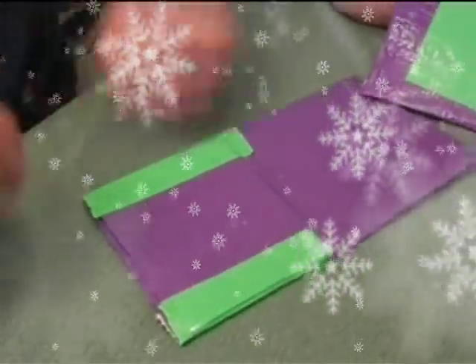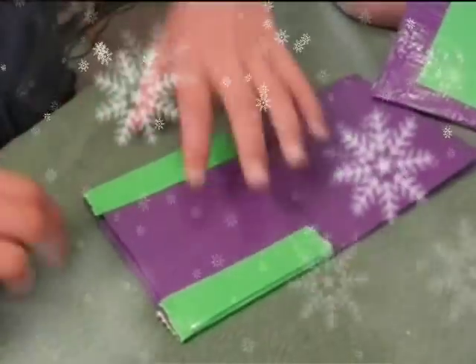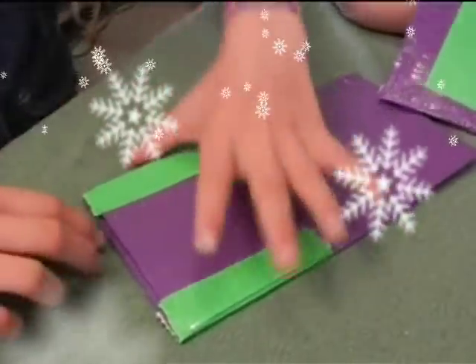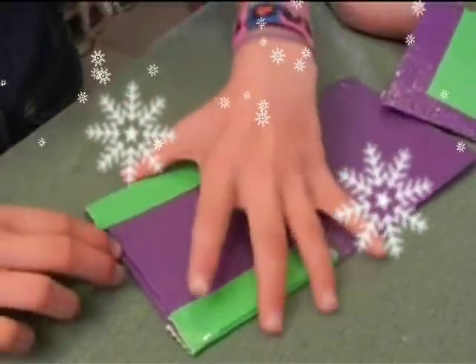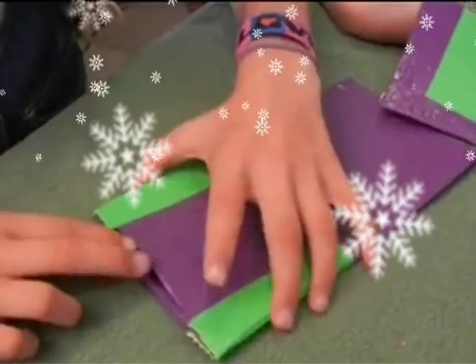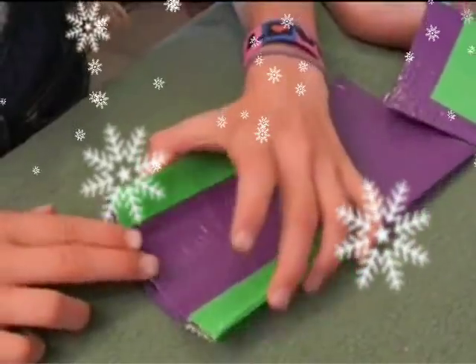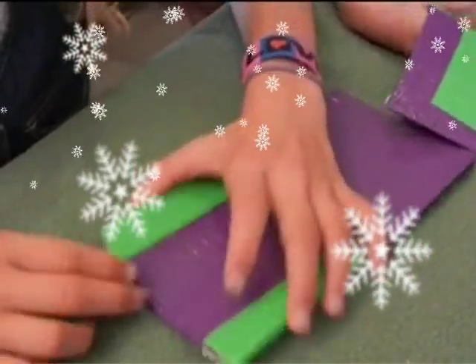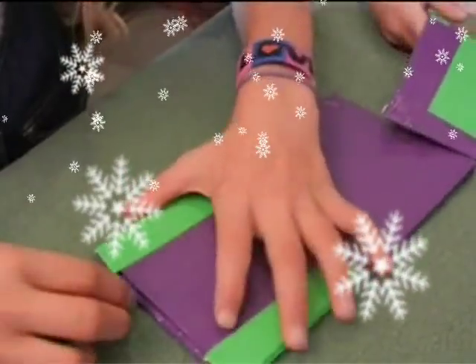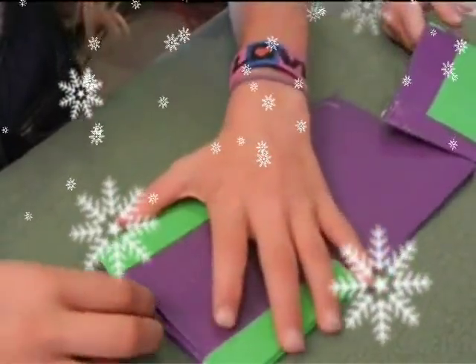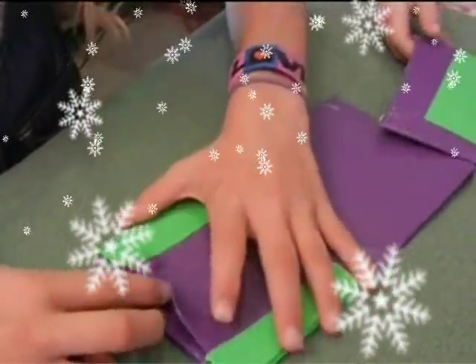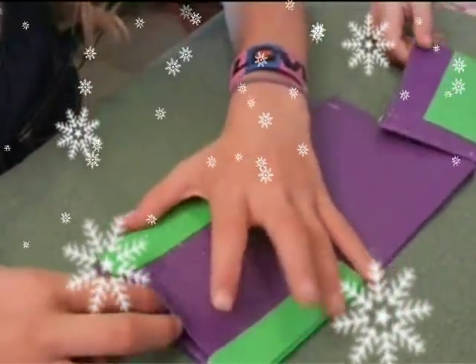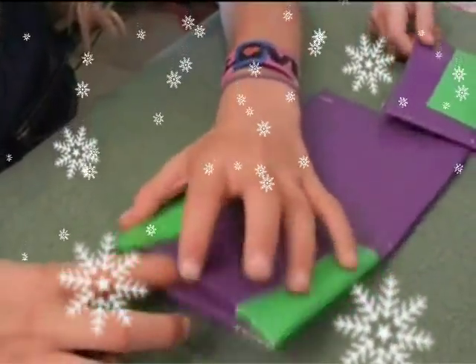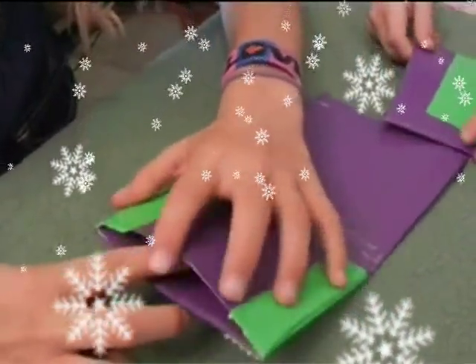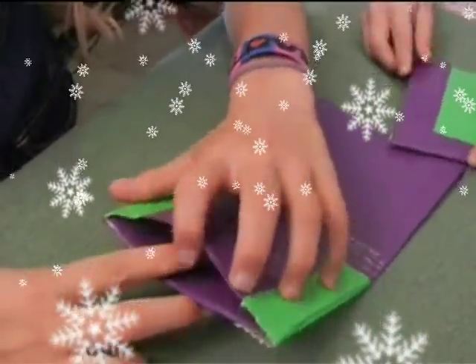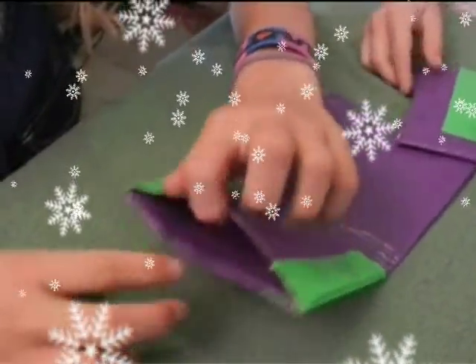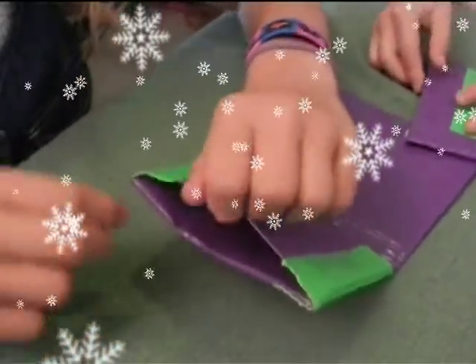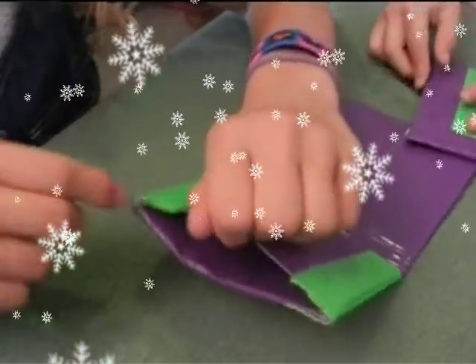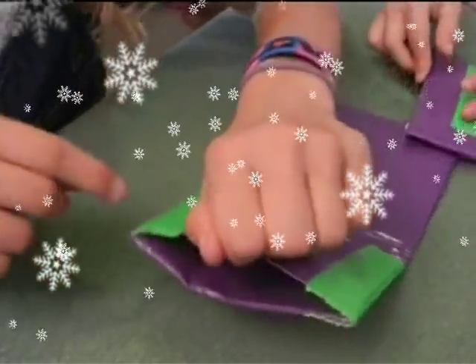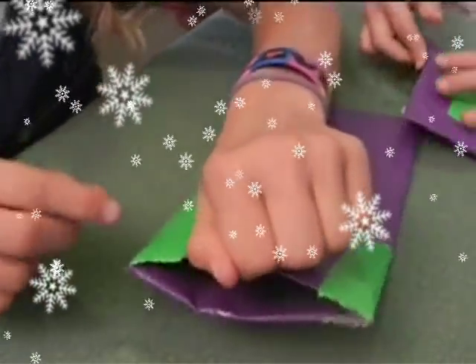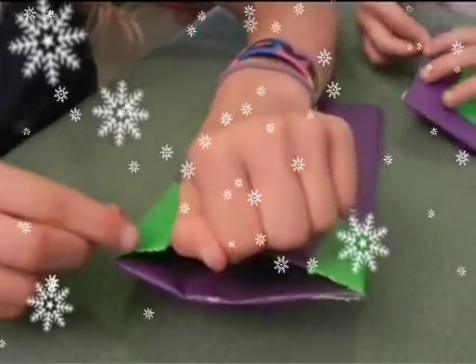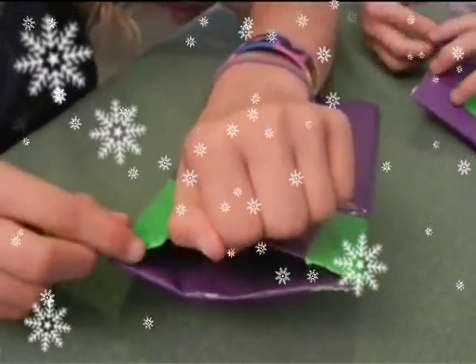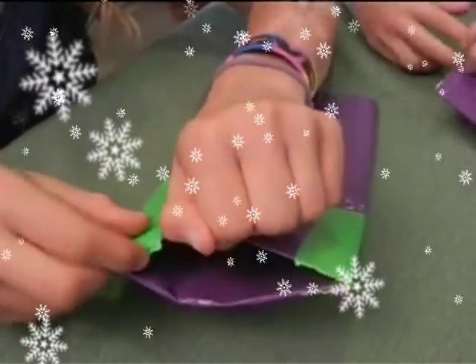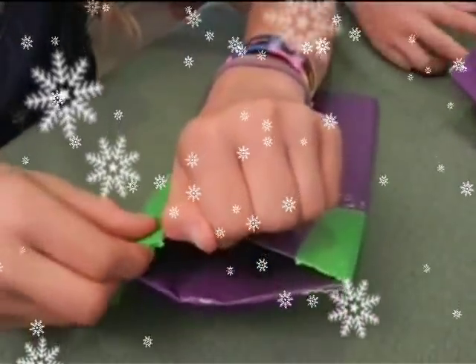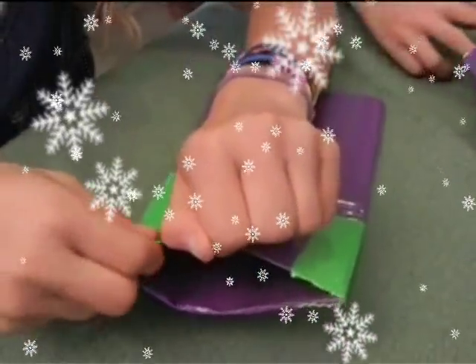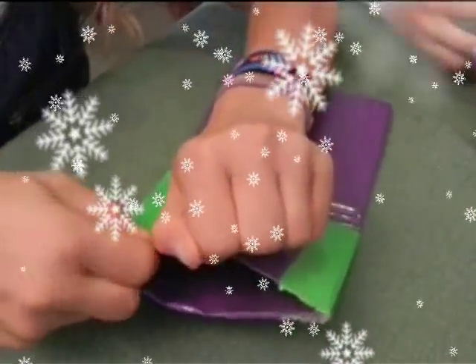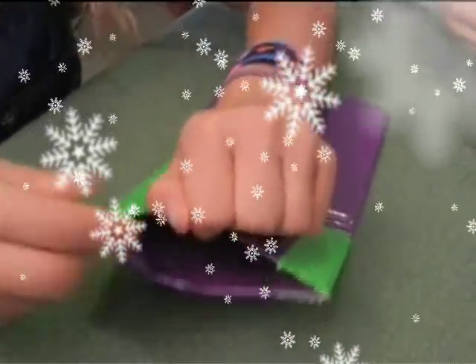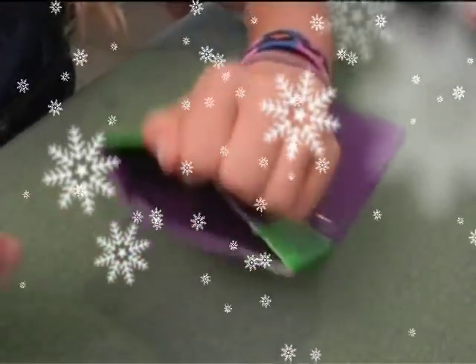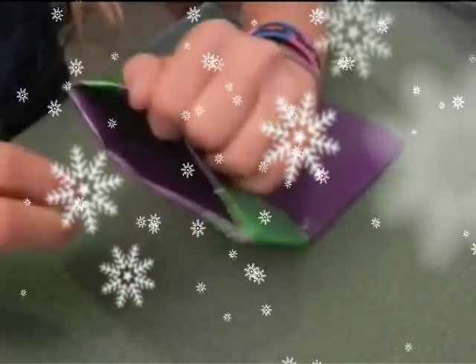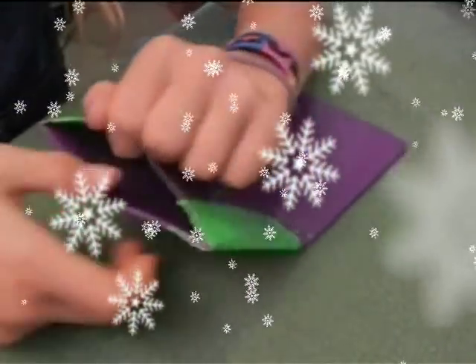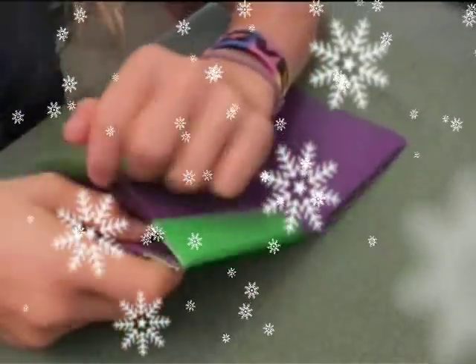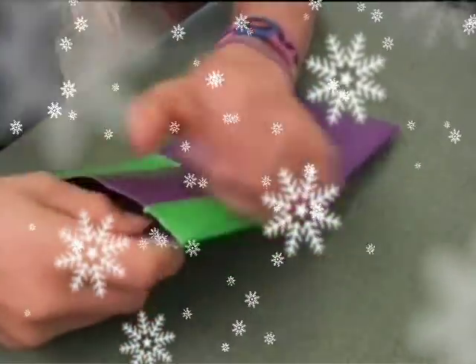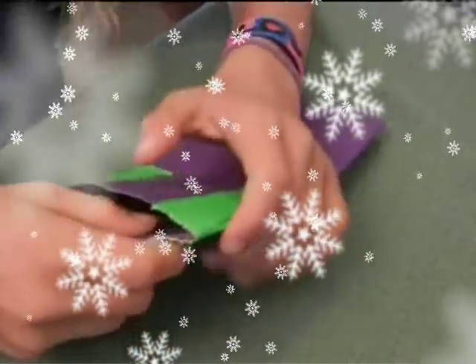Then you have to bring it to the back pocket like this. Now make sure that you fold these edges in so you don't tape your pocket.